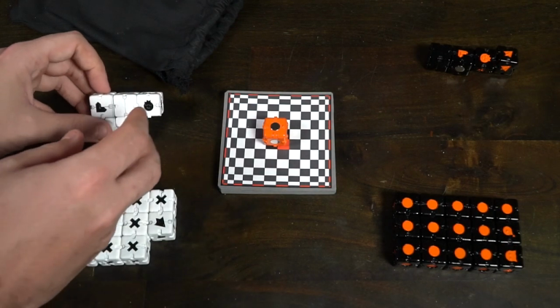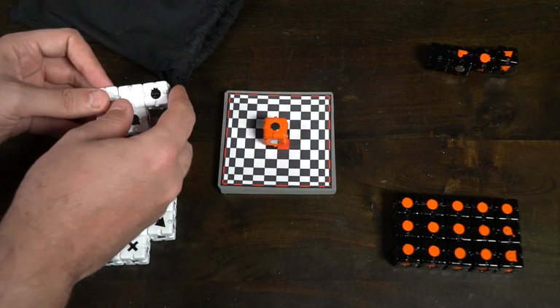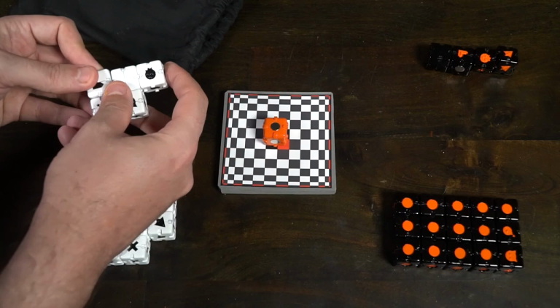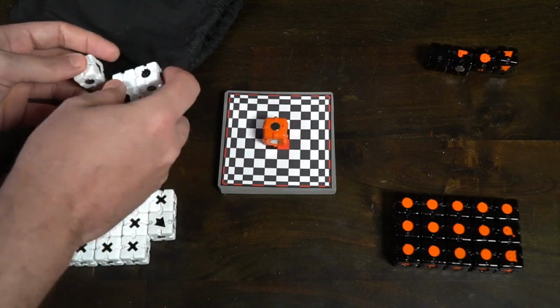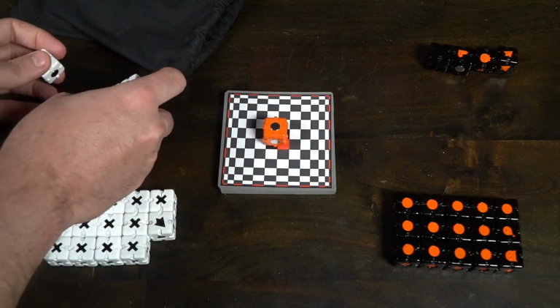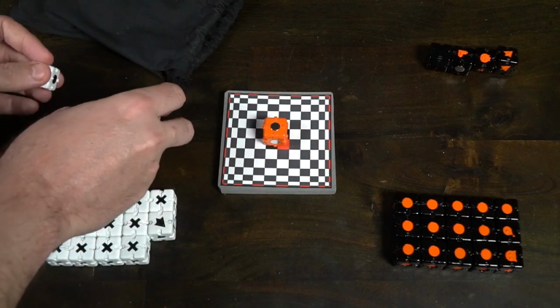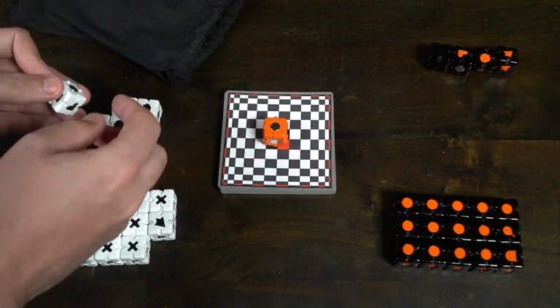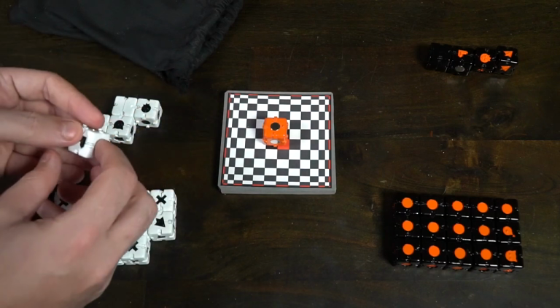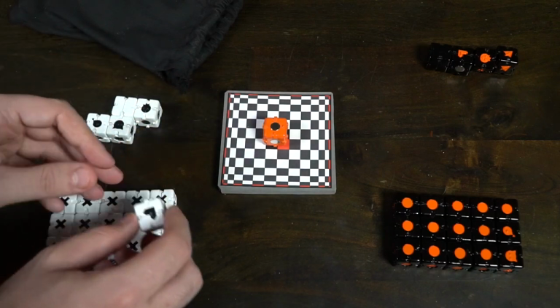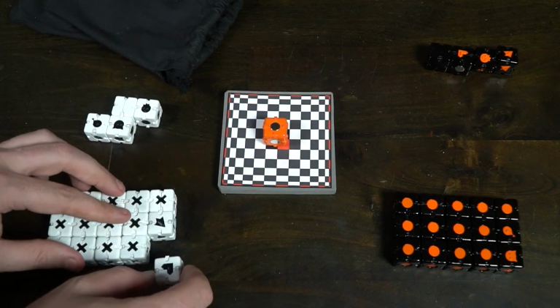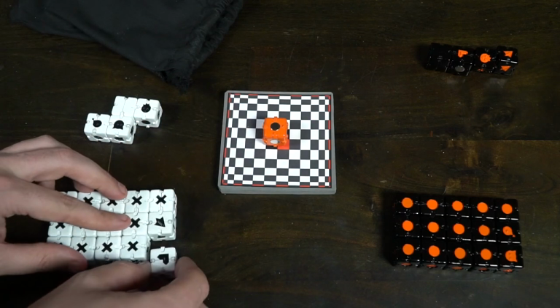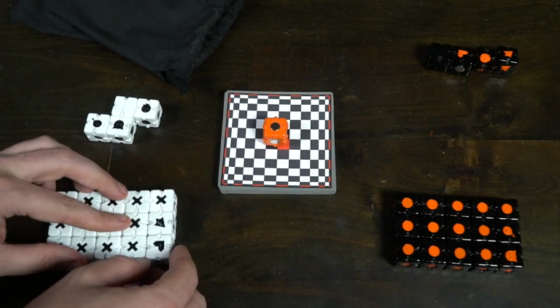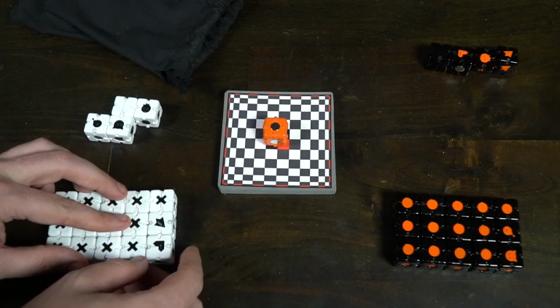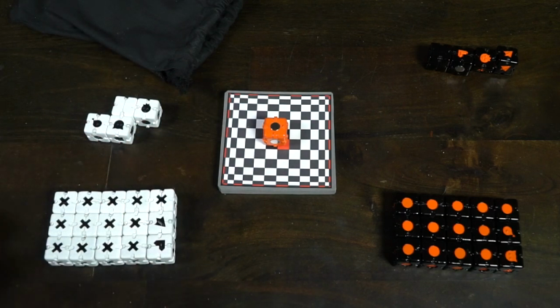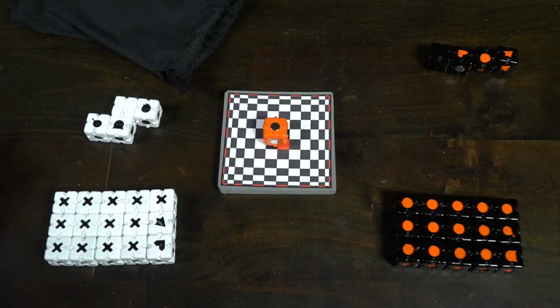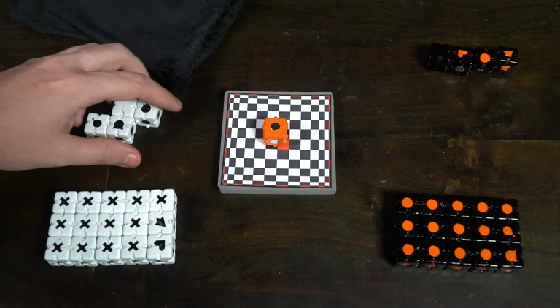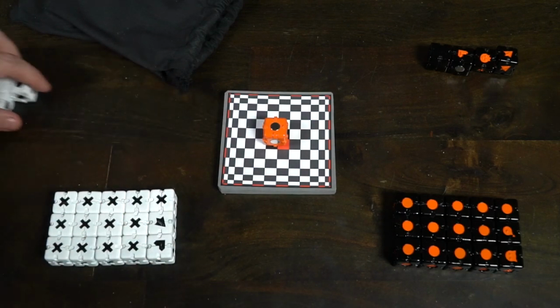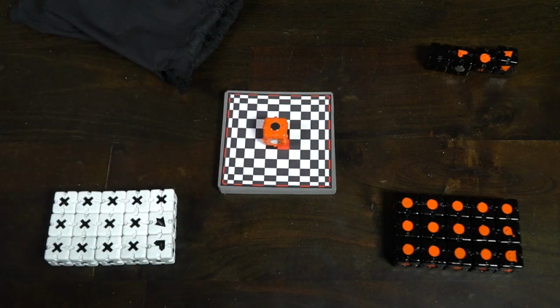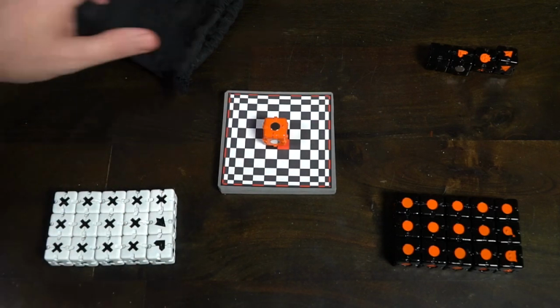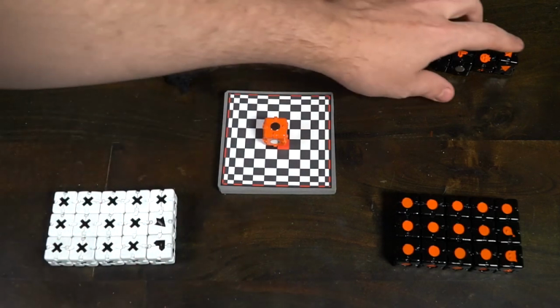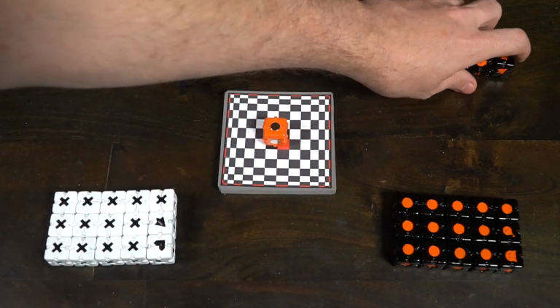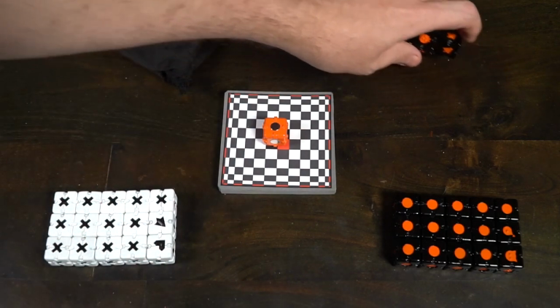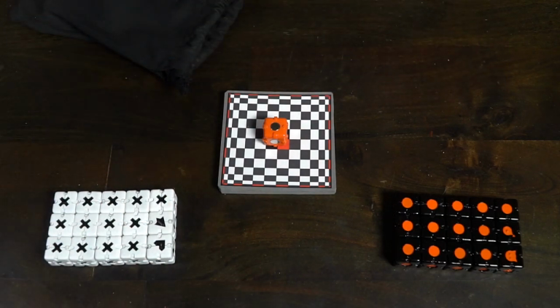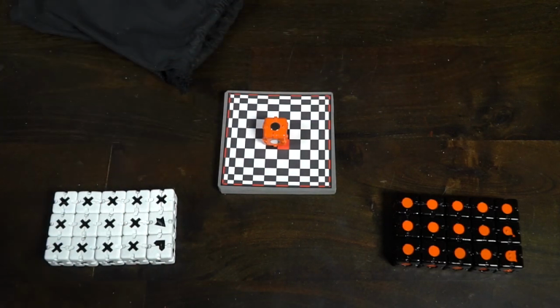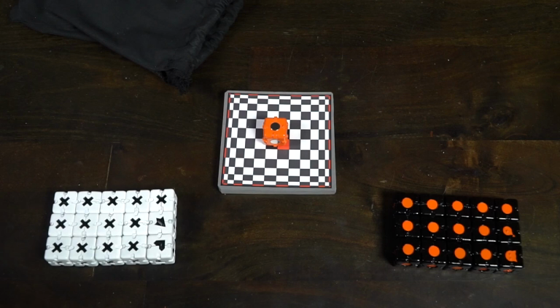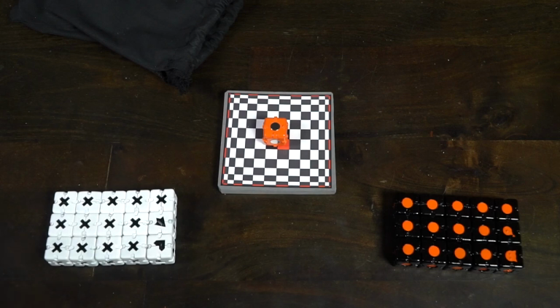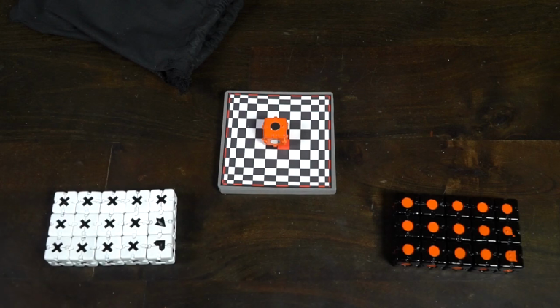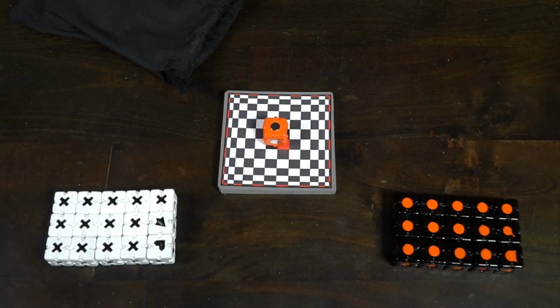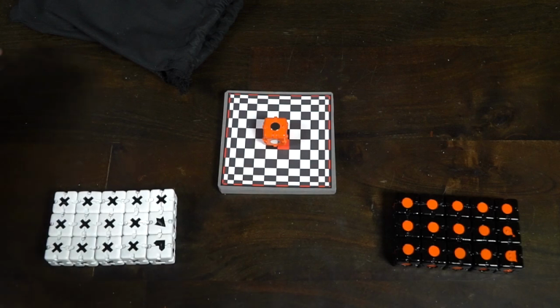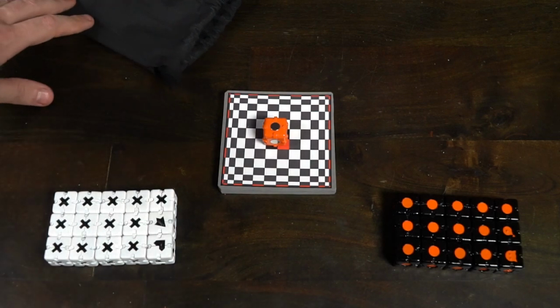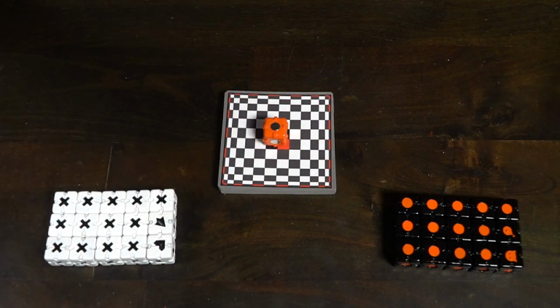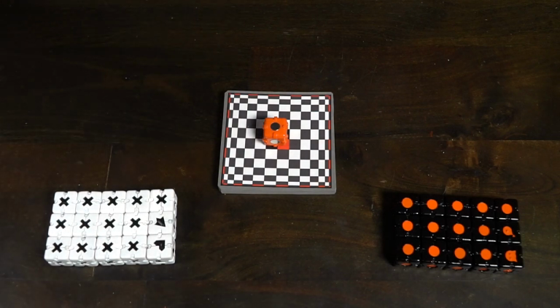You'll take away the extra action dice — you will not need them. Give each player their main dice, set up the board so that it's within easy reach of all players, and begin.